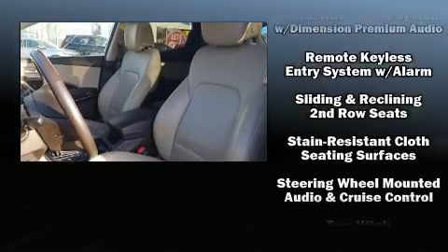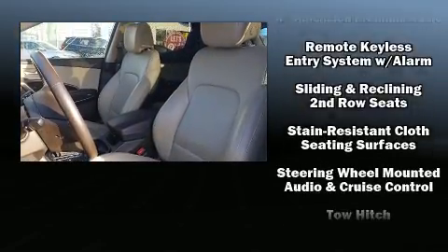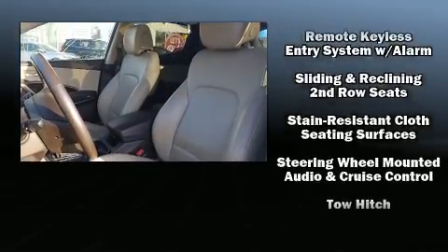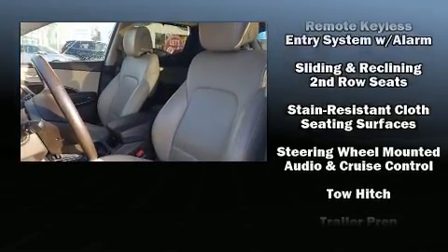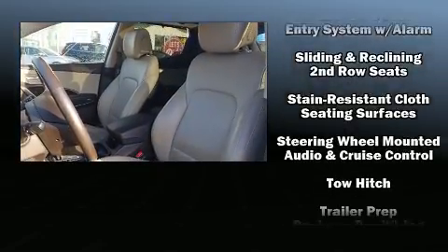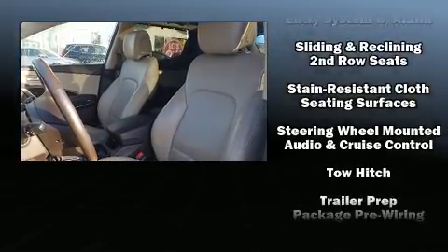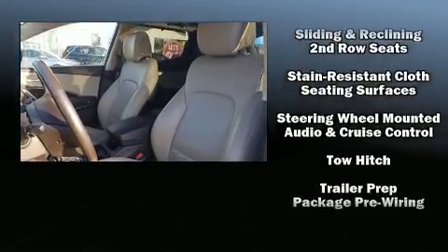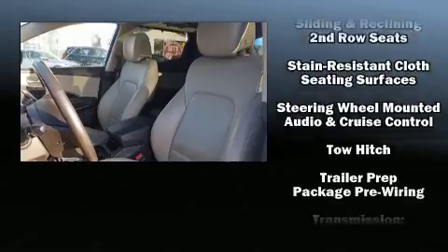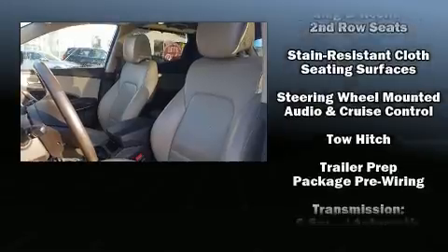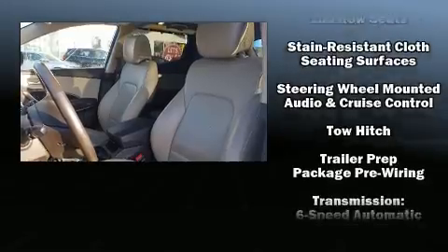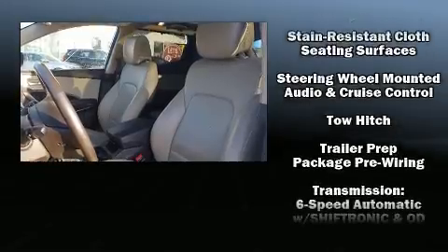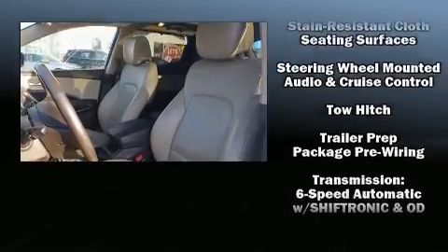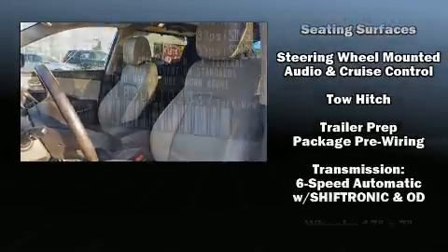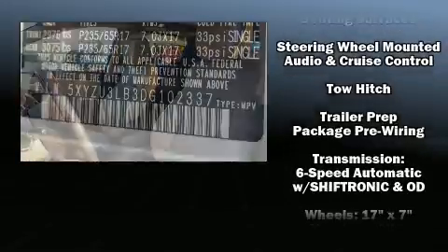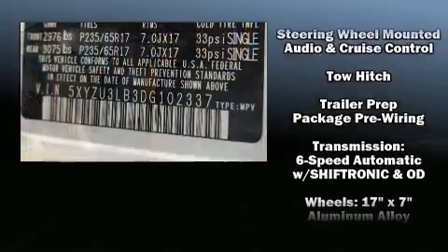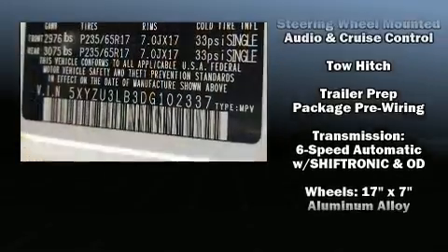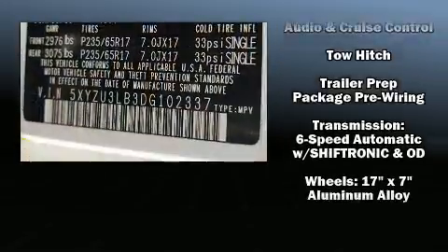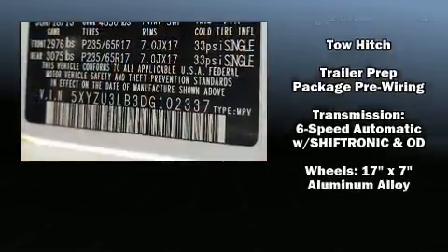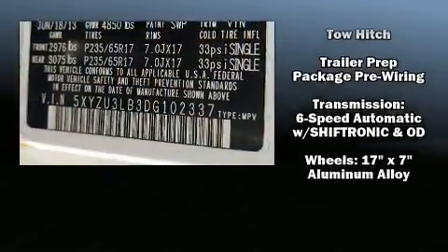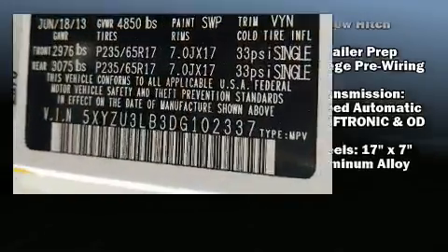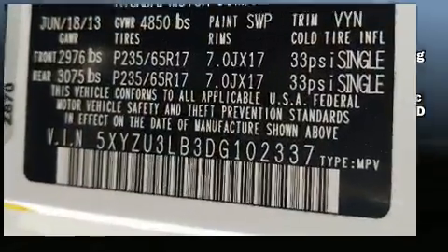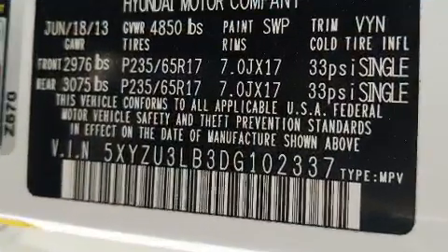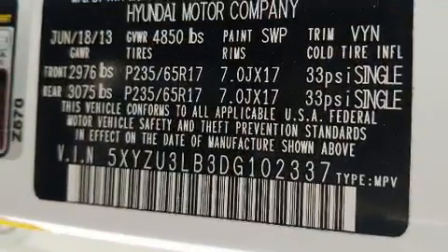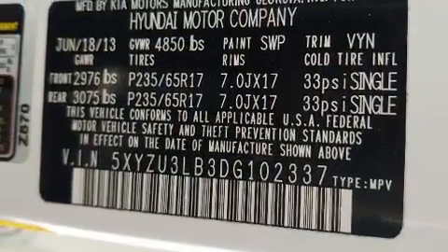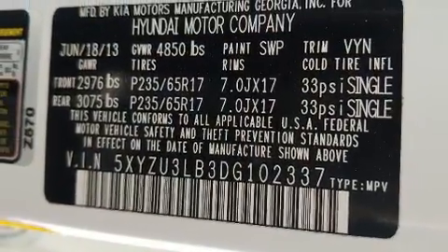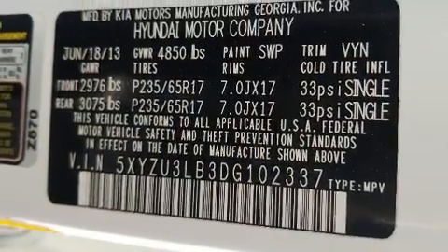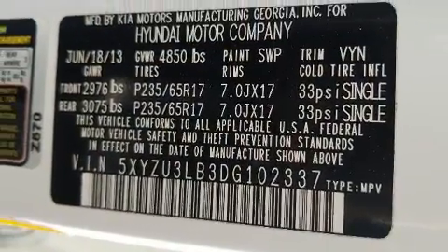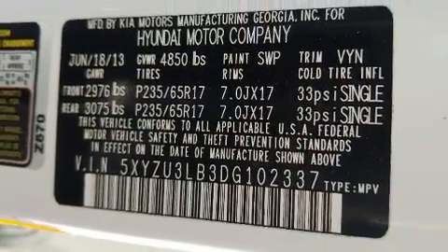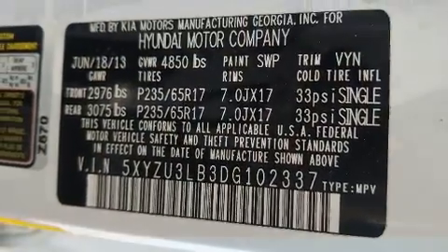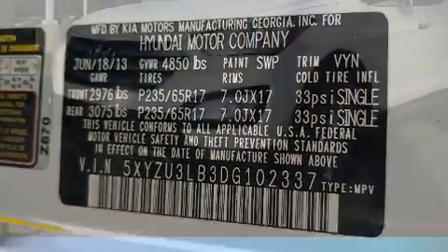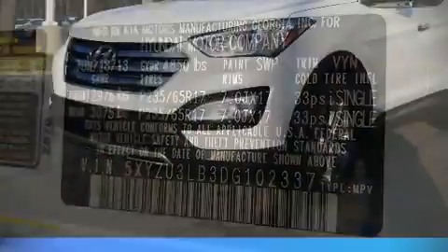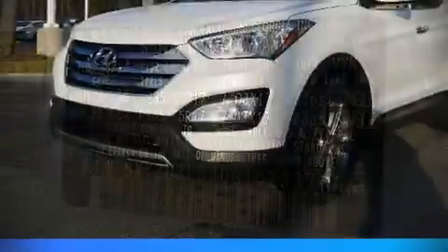Side curtain airbags deploy in extreme circumstances, shielding you and your passengers from collision forces.